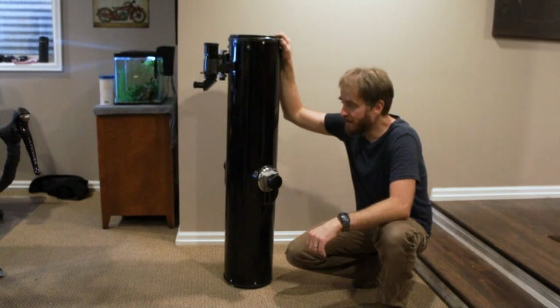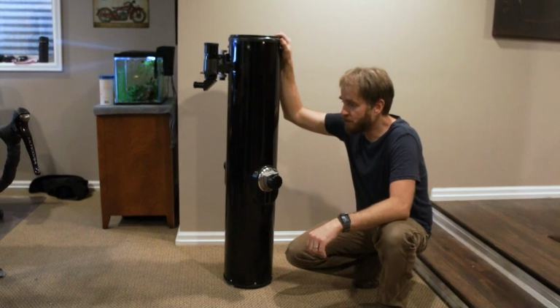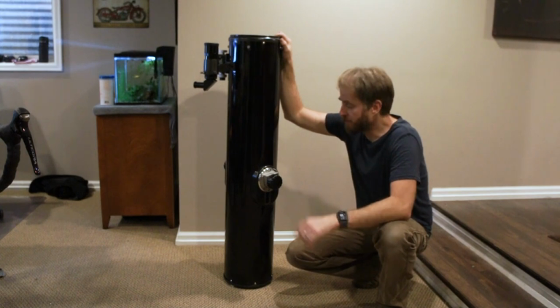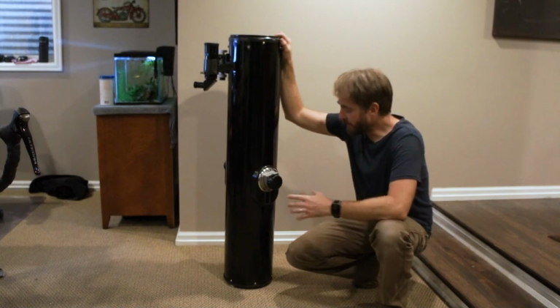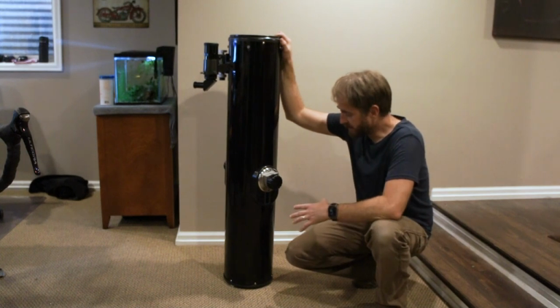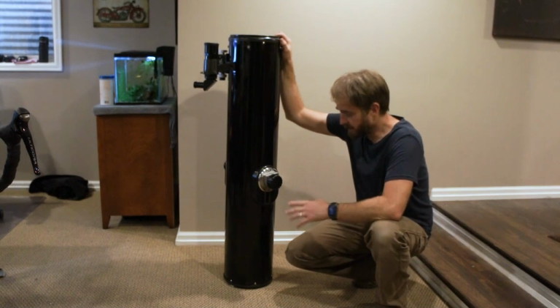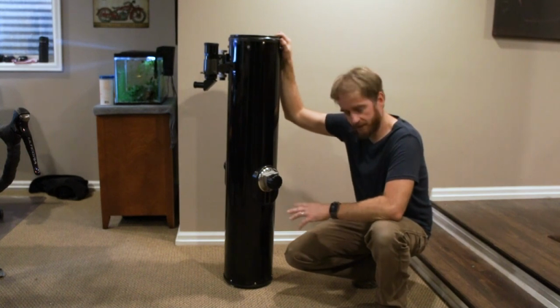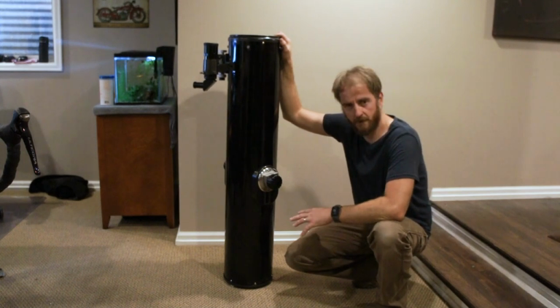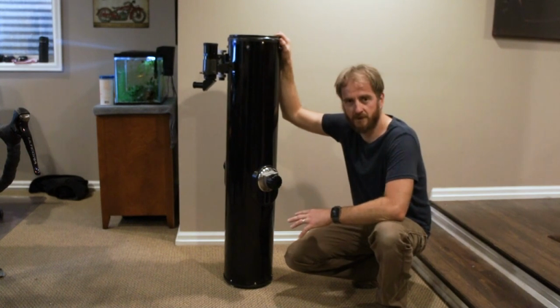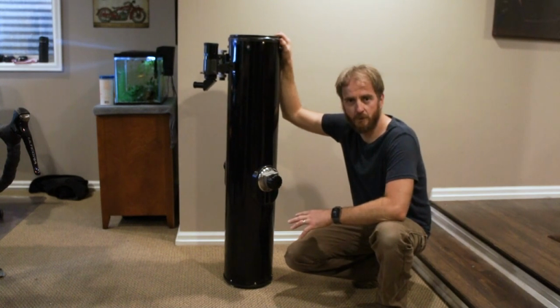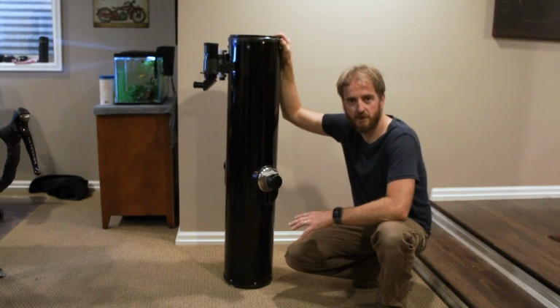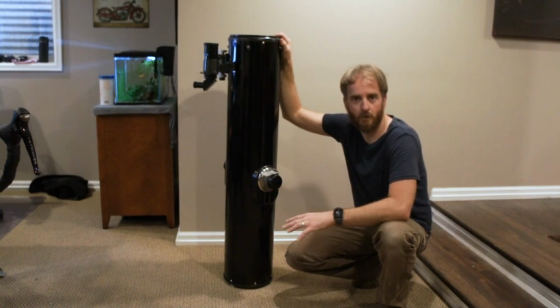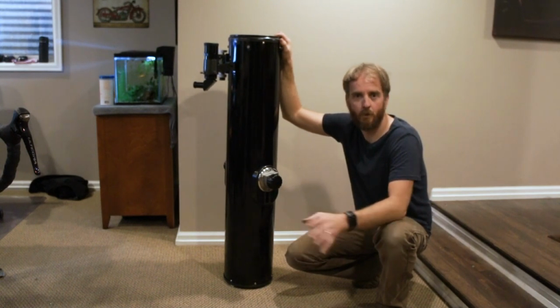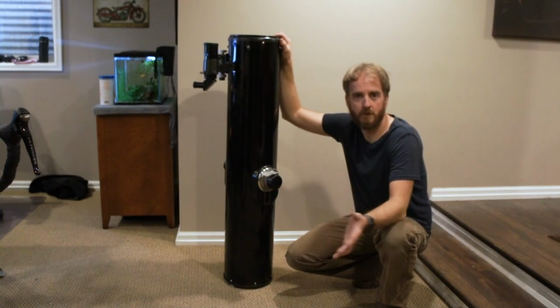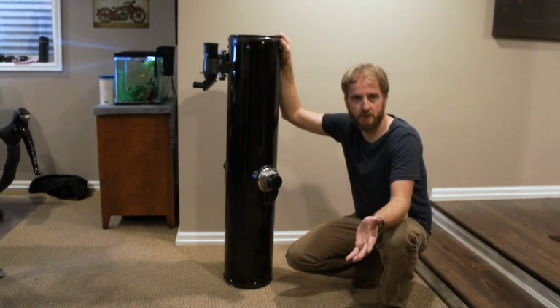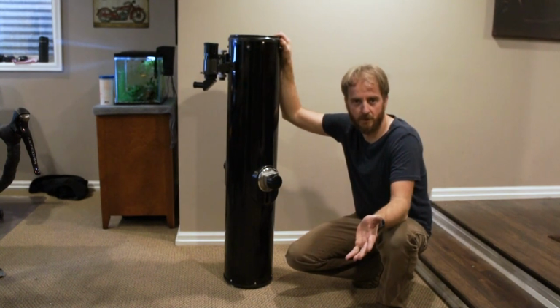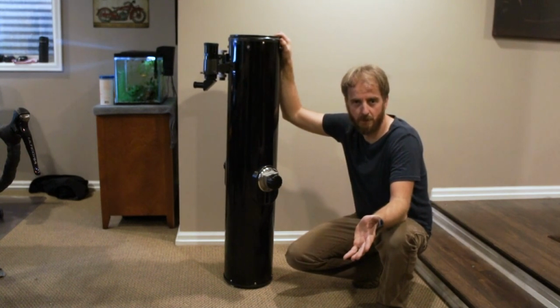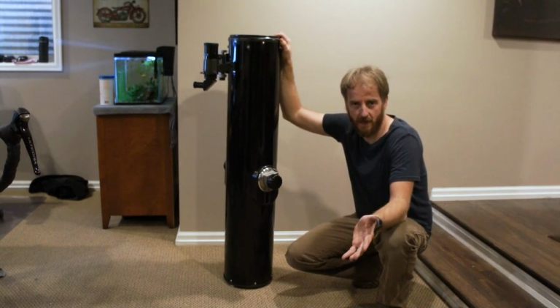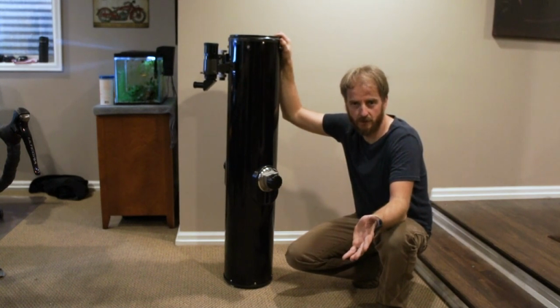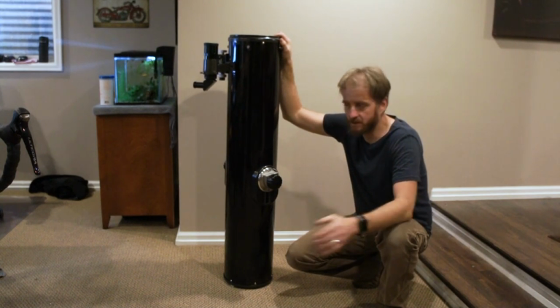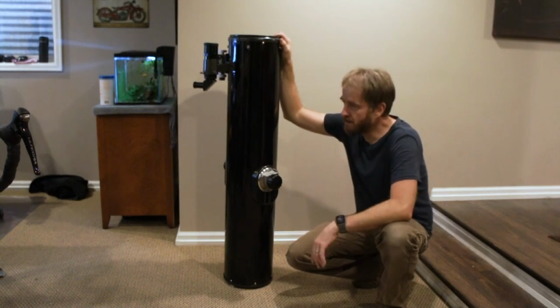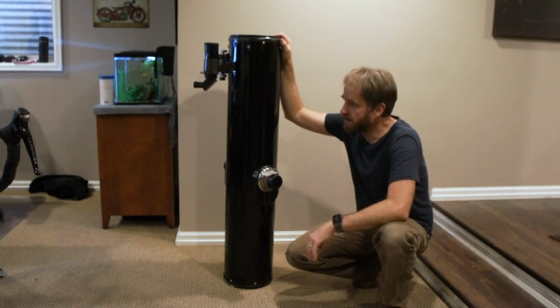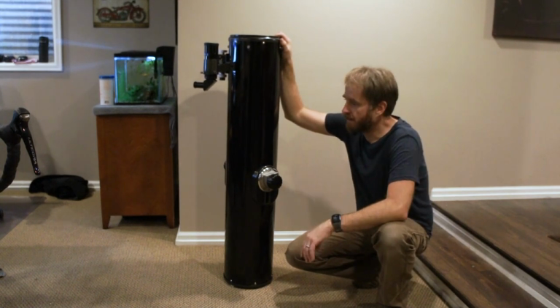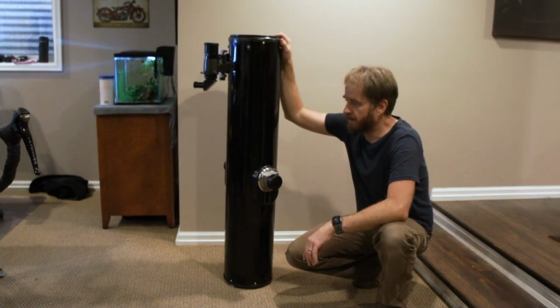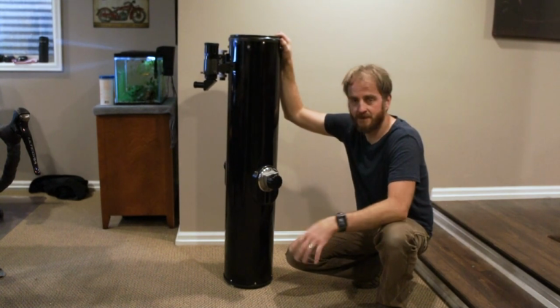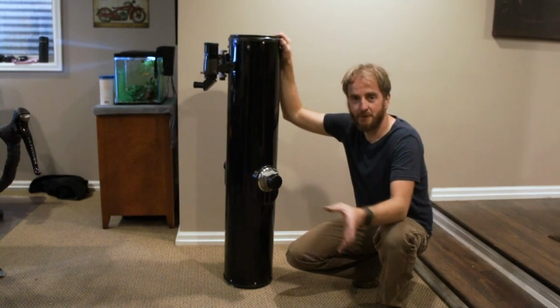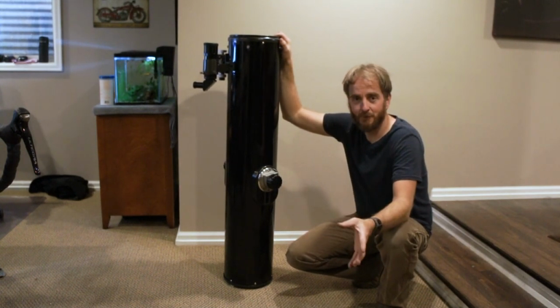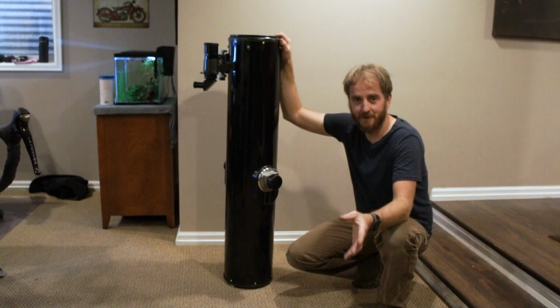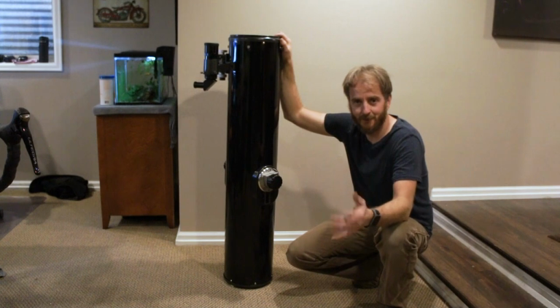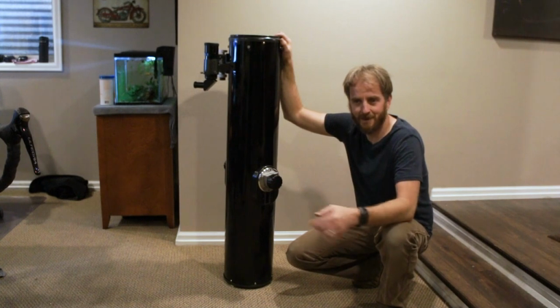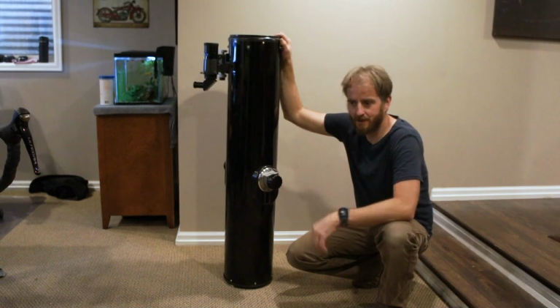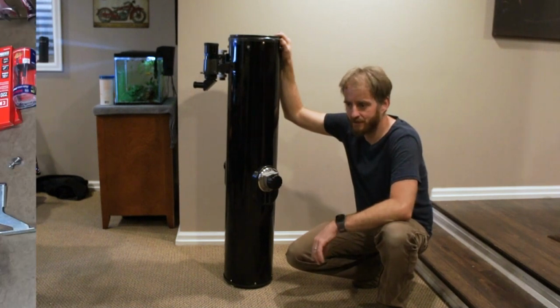So if you're interested in telescopes or Dobsonian mounts, stay tuned — we'll get started.